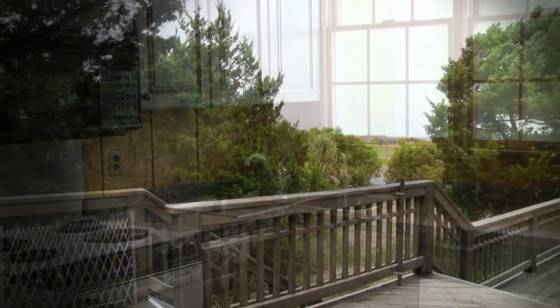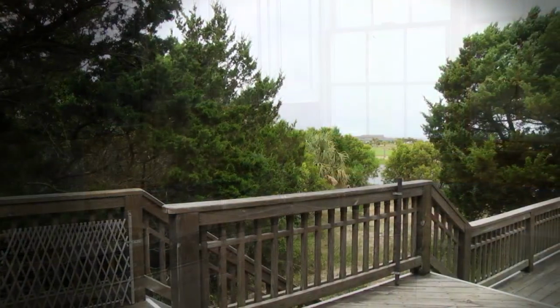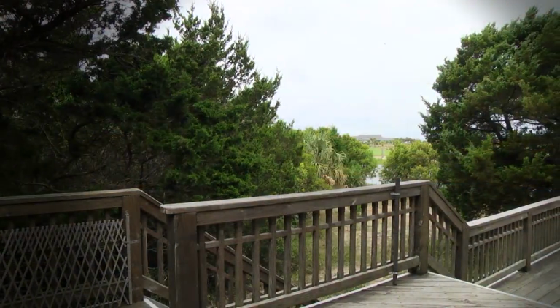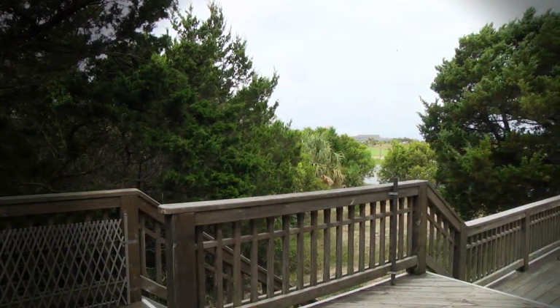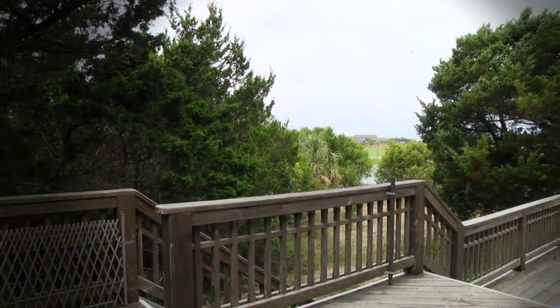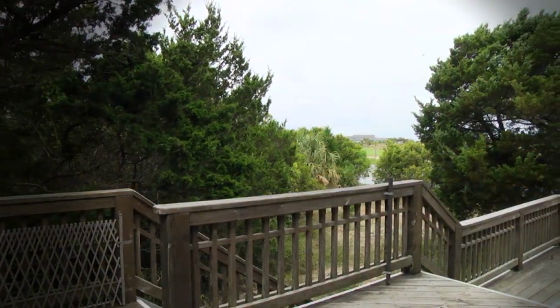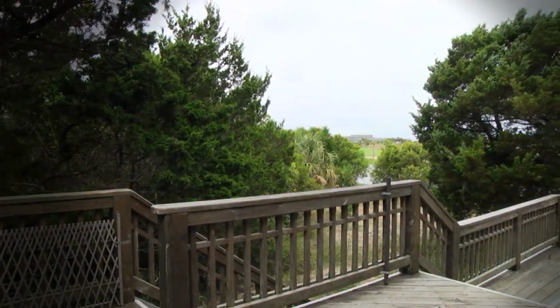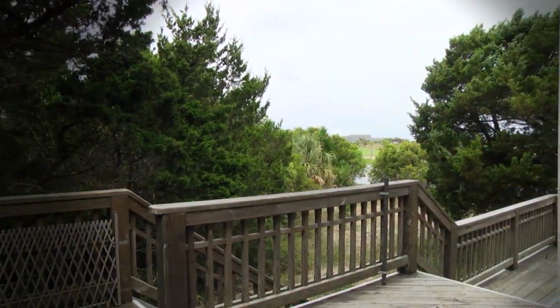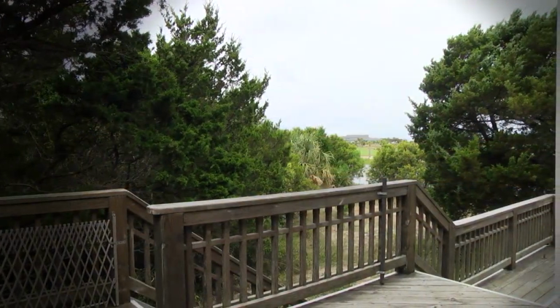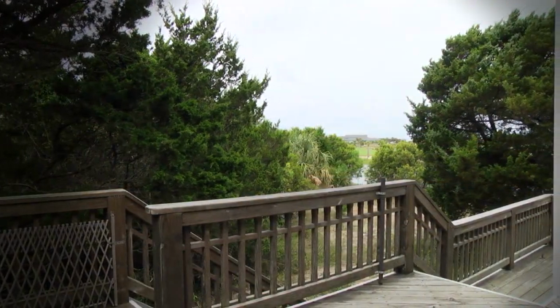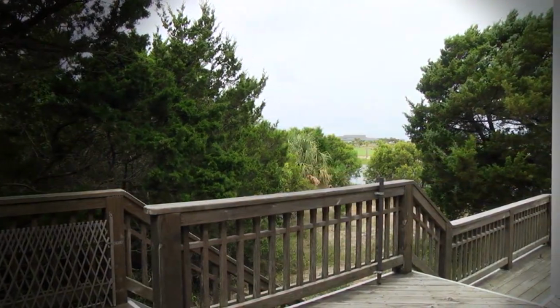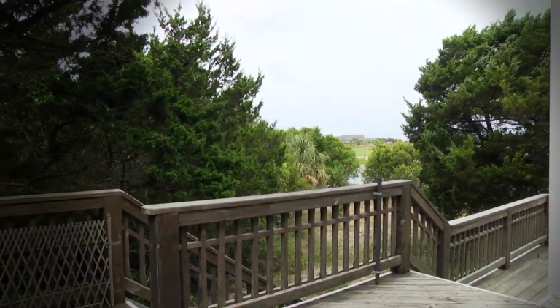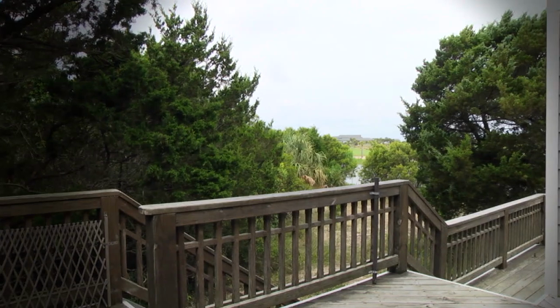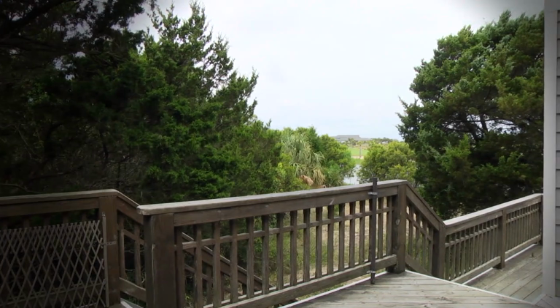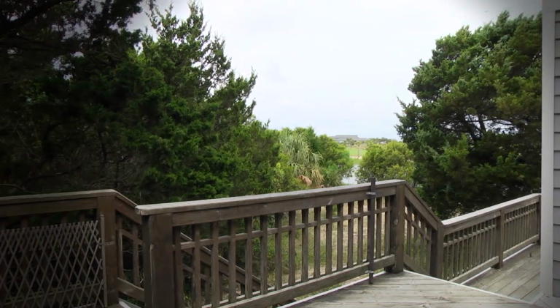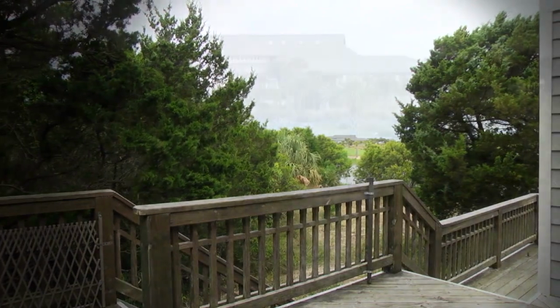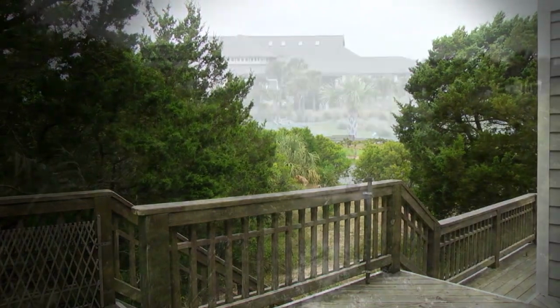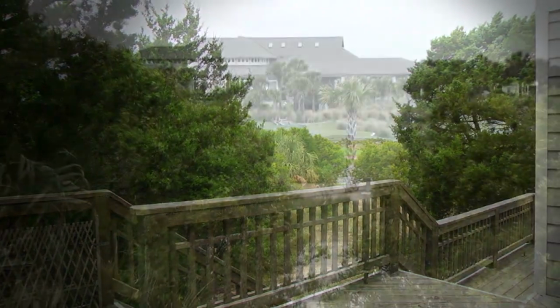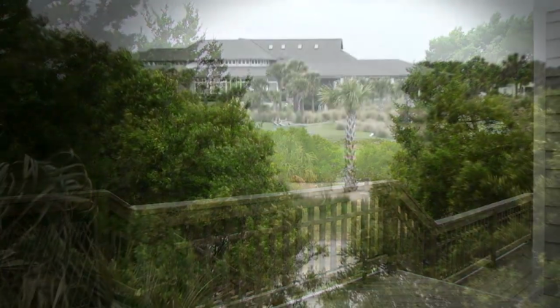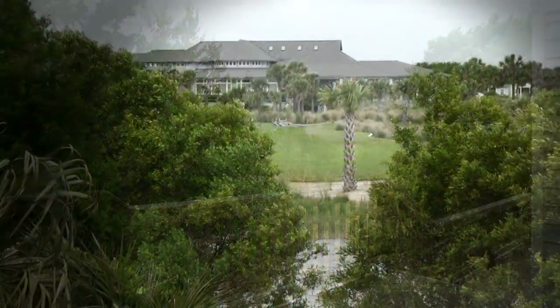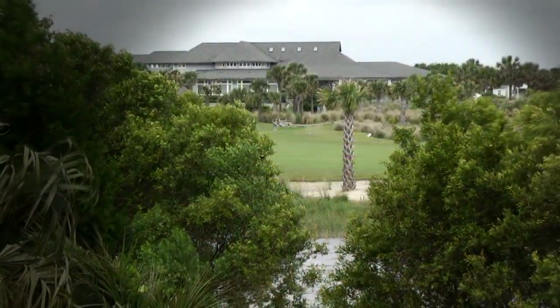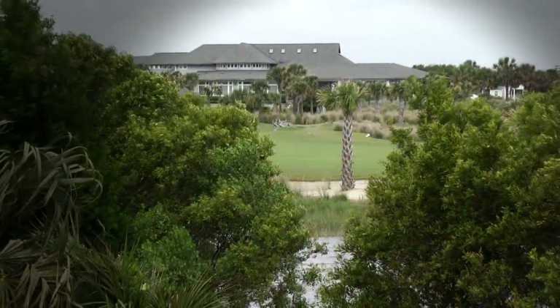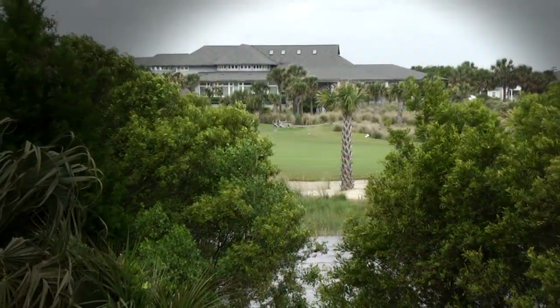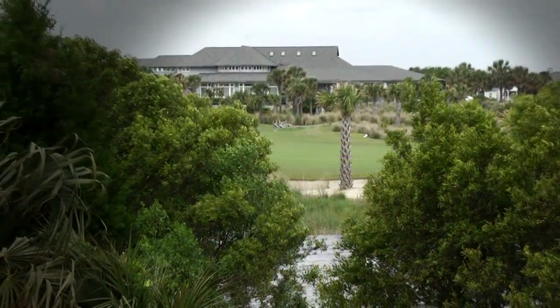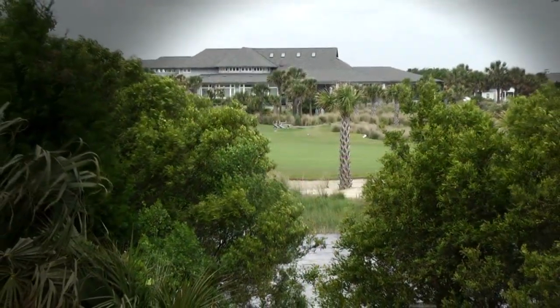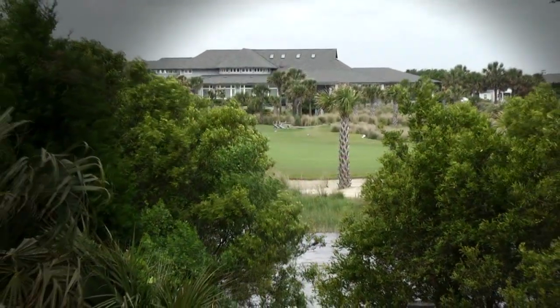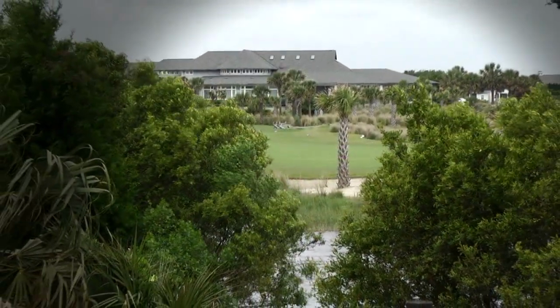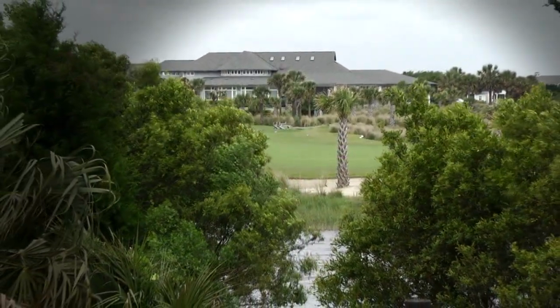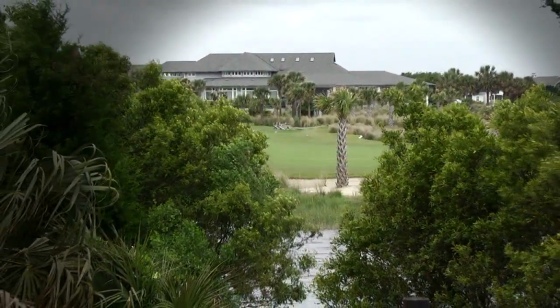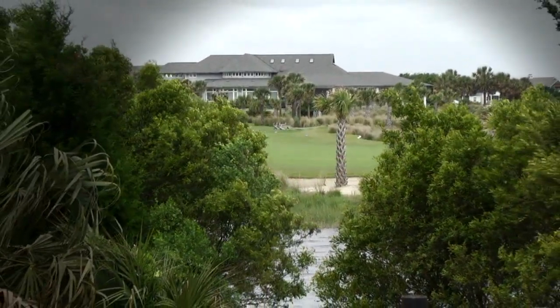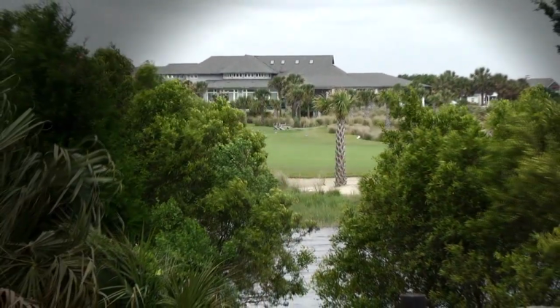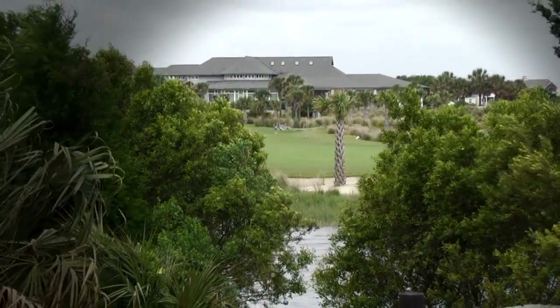Outside, a large deck and screened porch offer peaceful escapes built among nature.